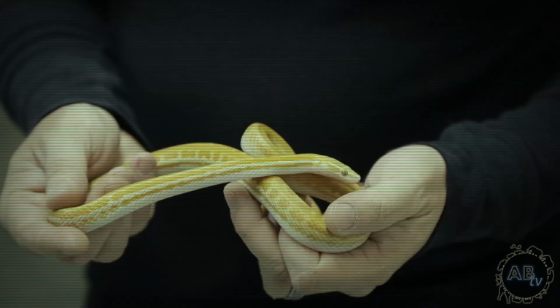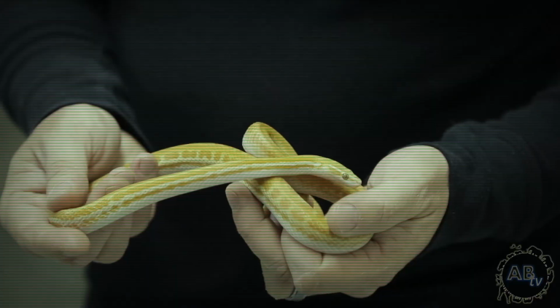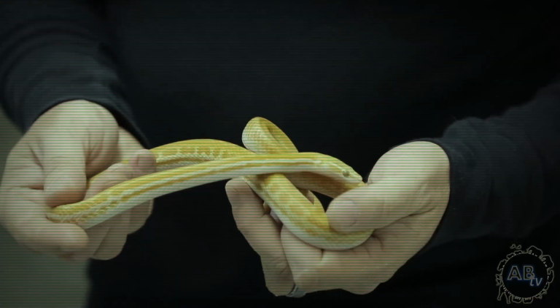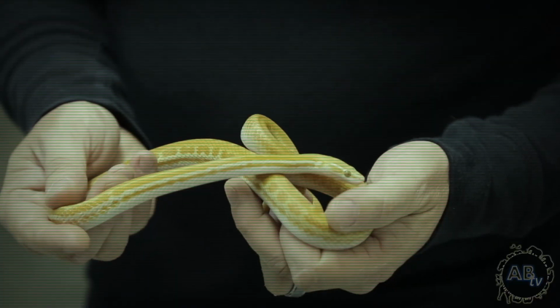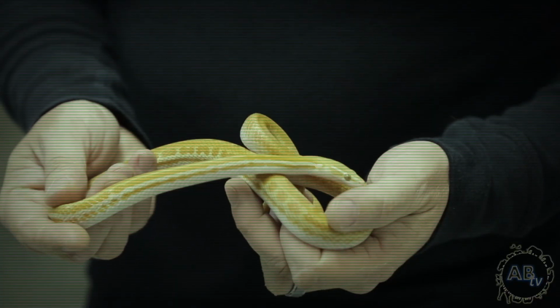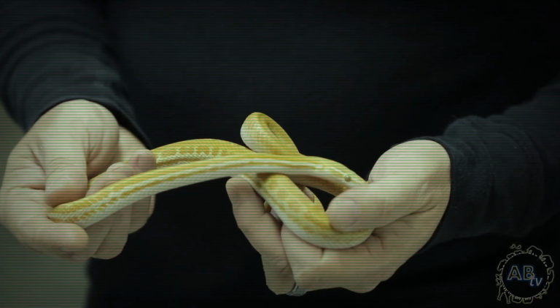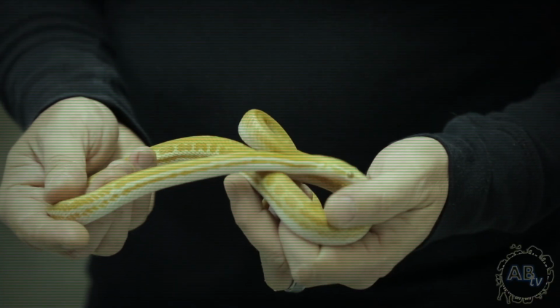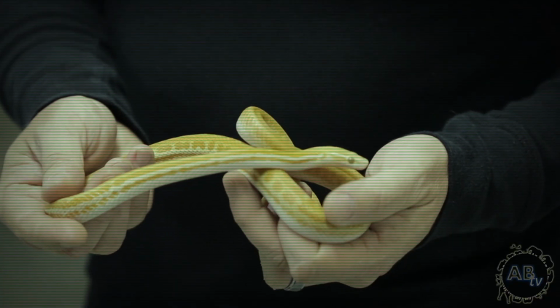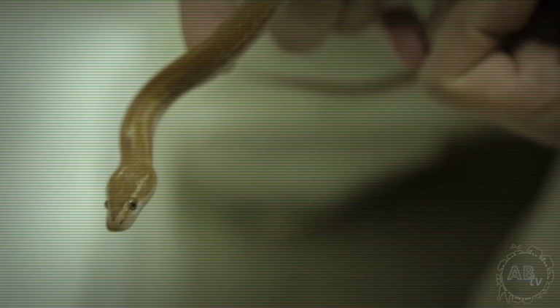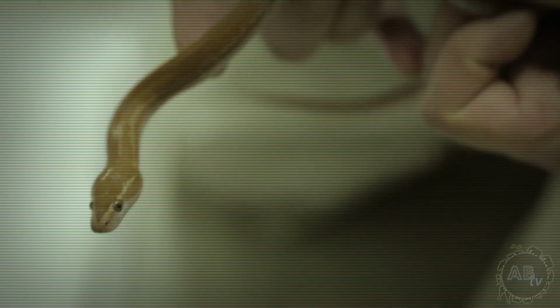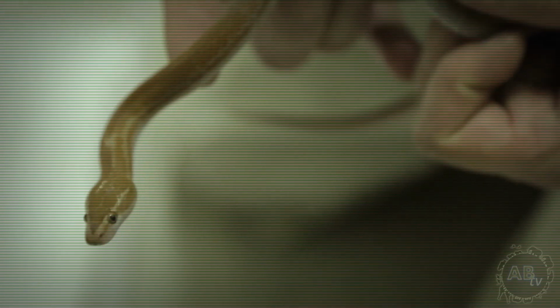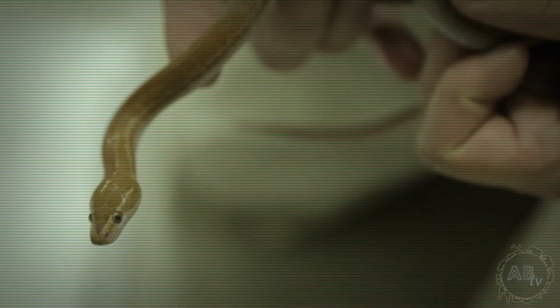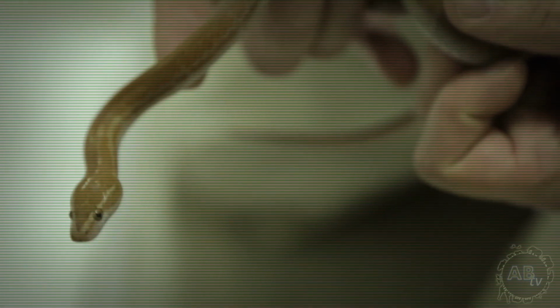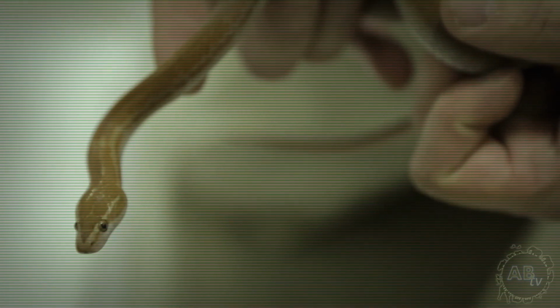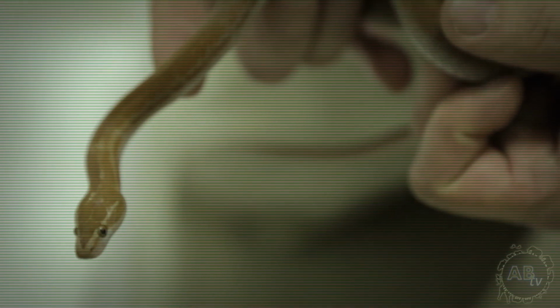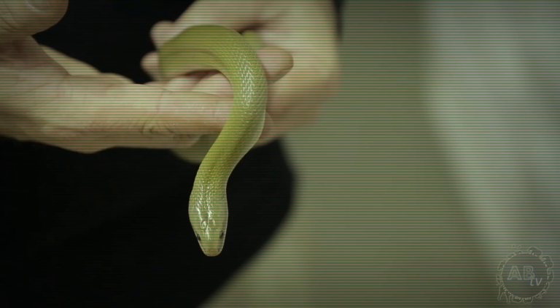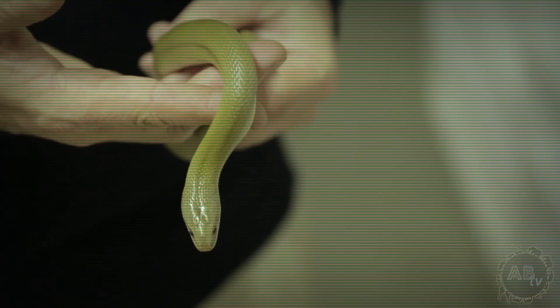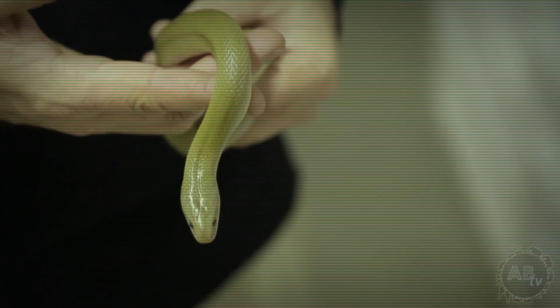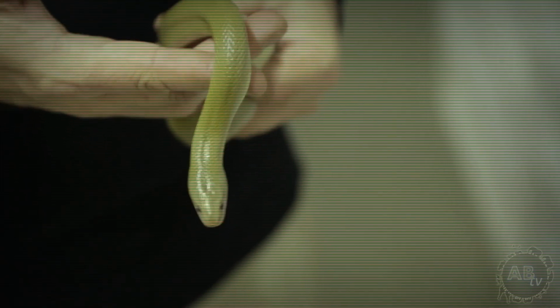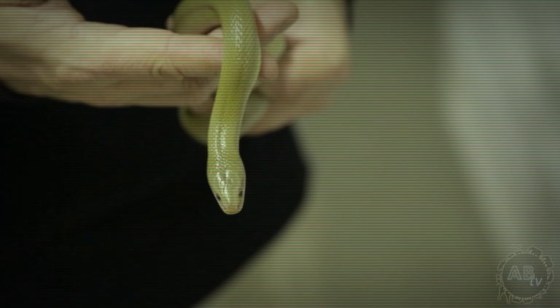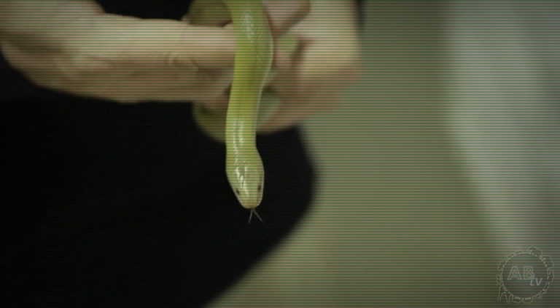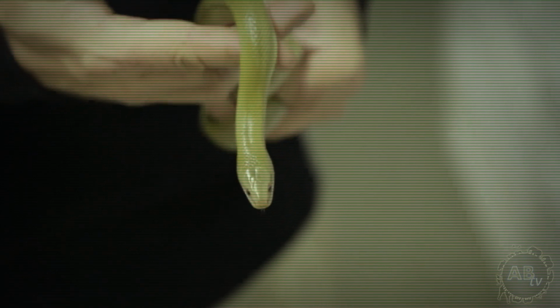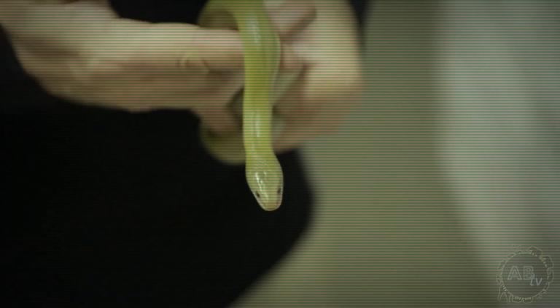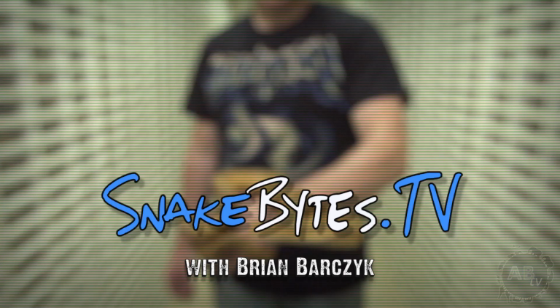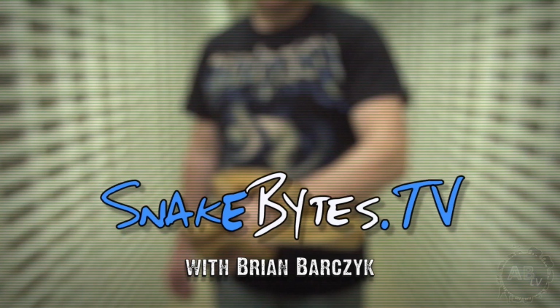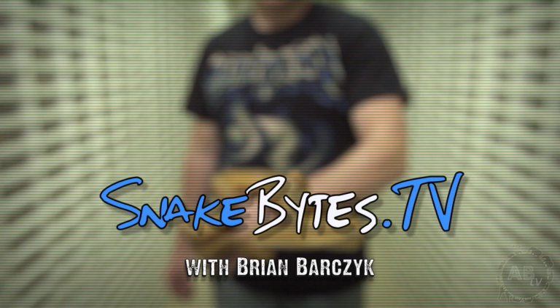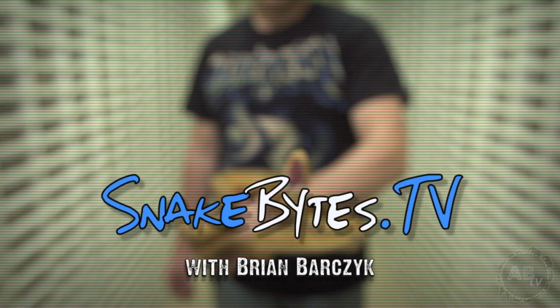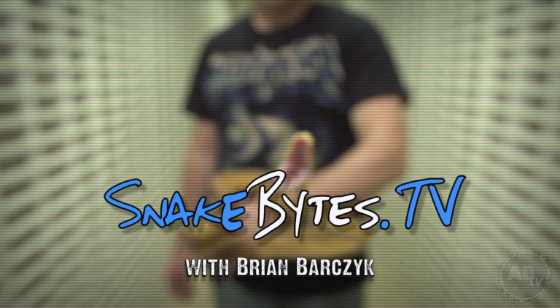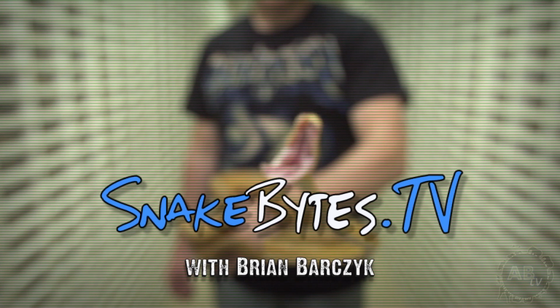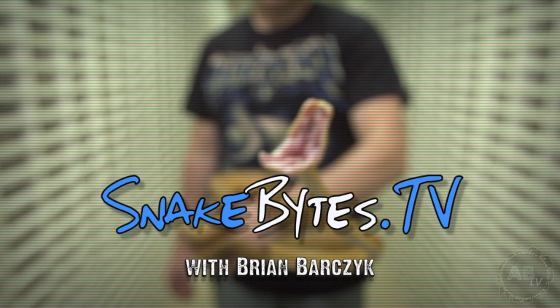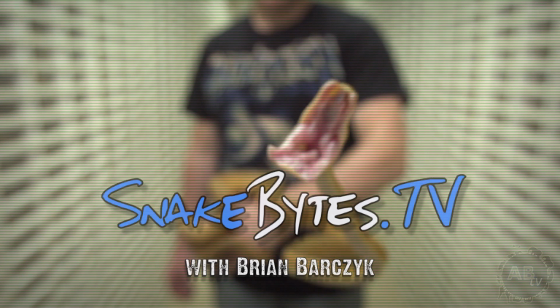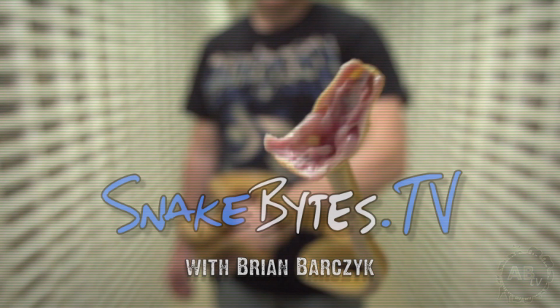This week I'll be at Bushveldt Reptiles in Bella Bella, South Africa looking at some amazing house snakes. You're watching Snakebites.